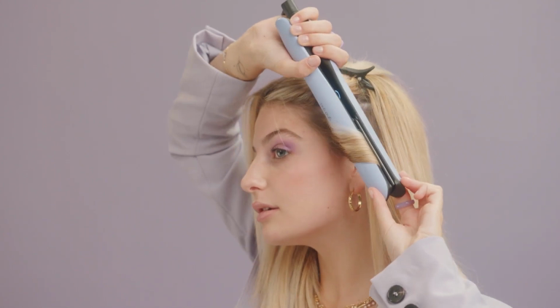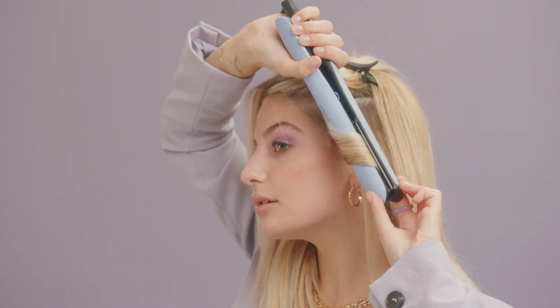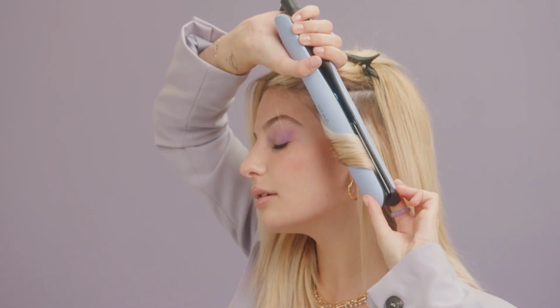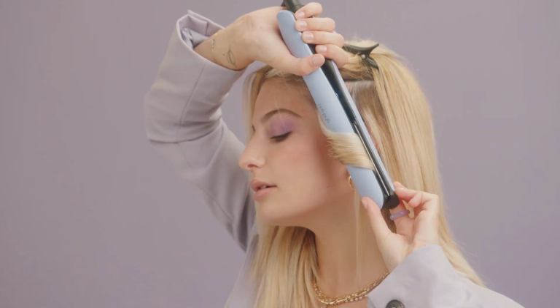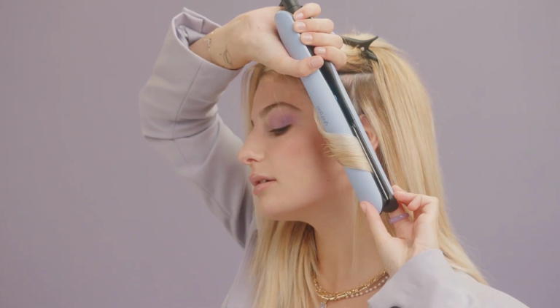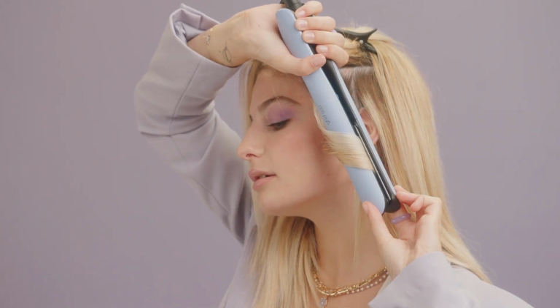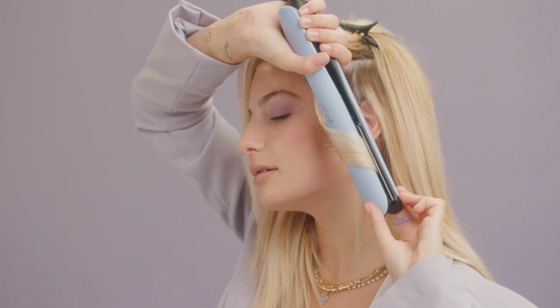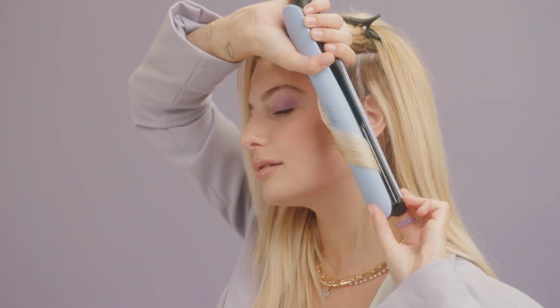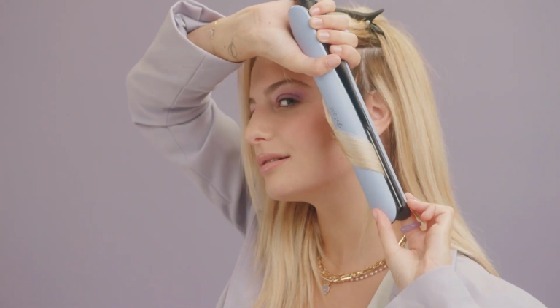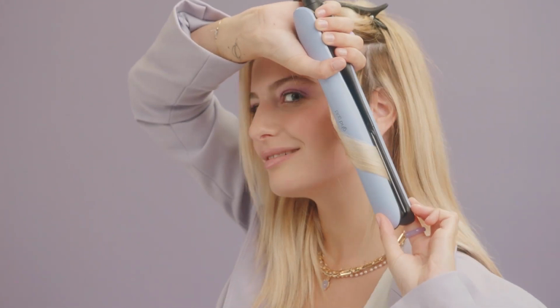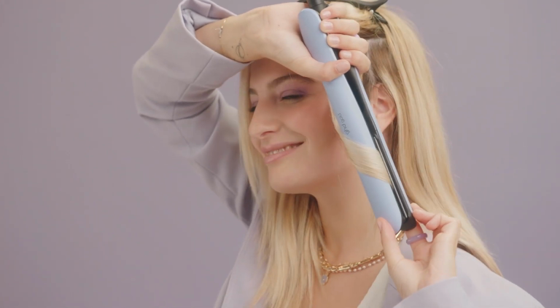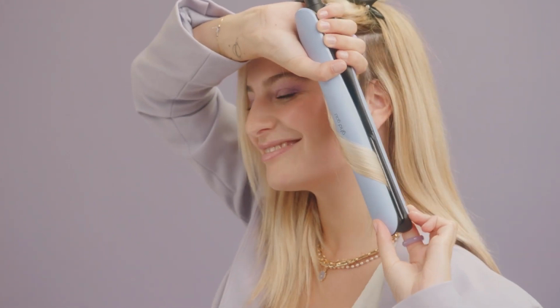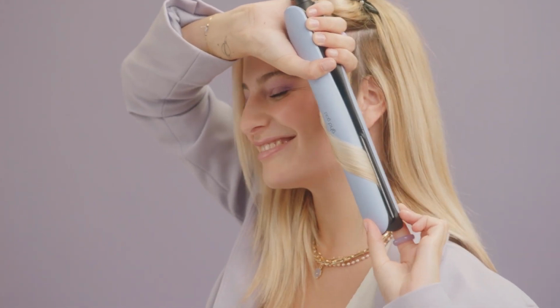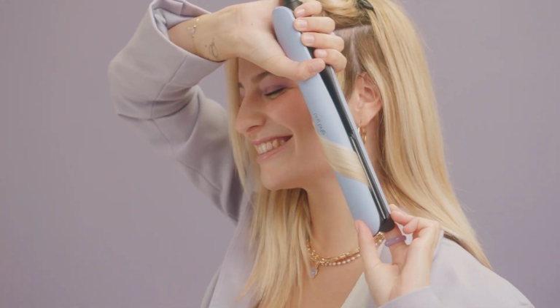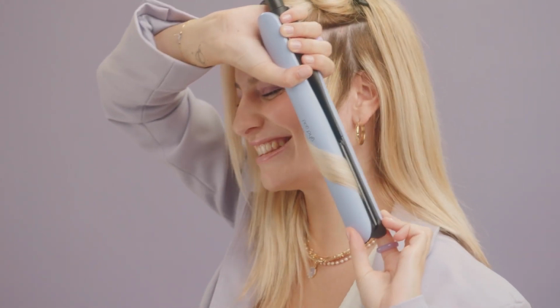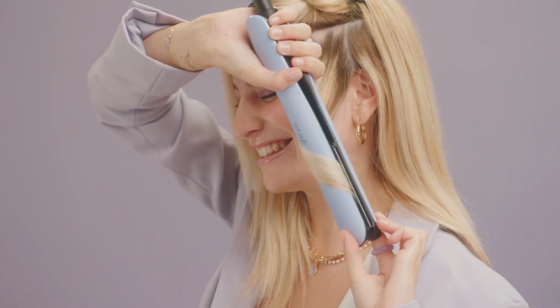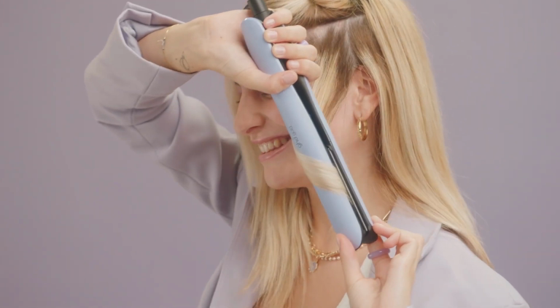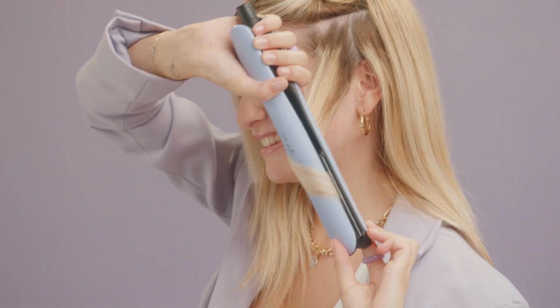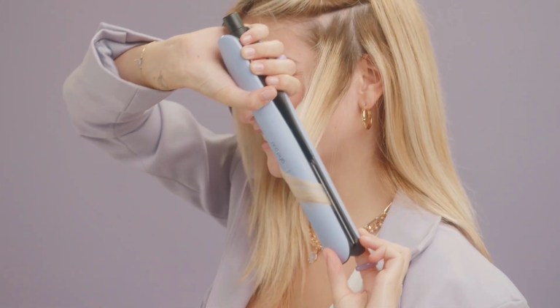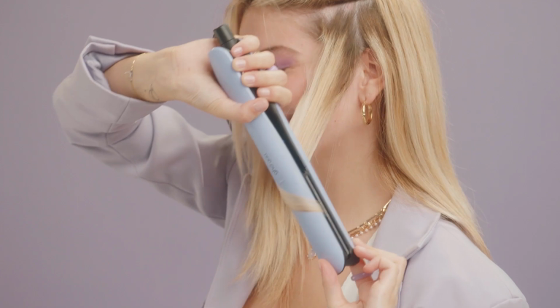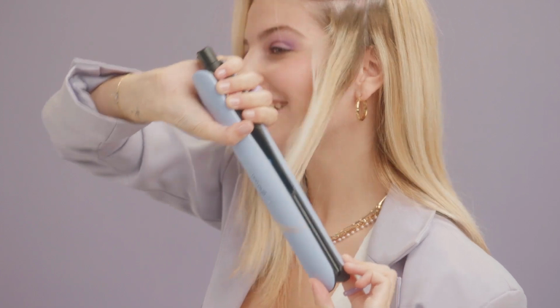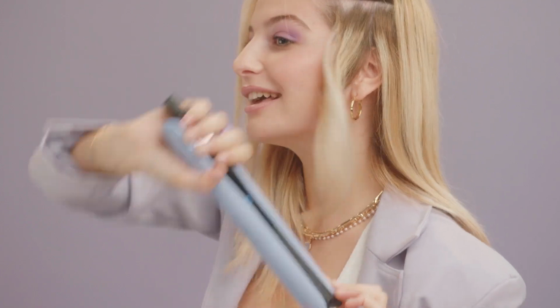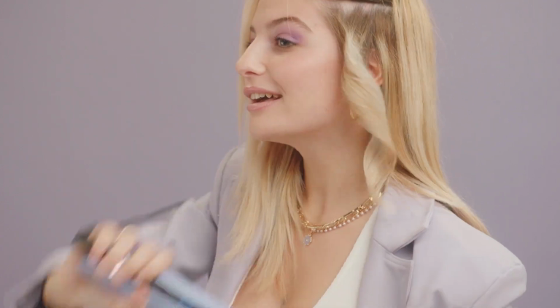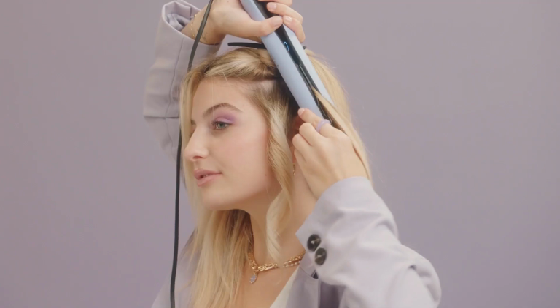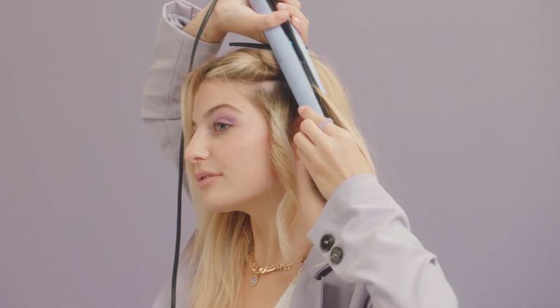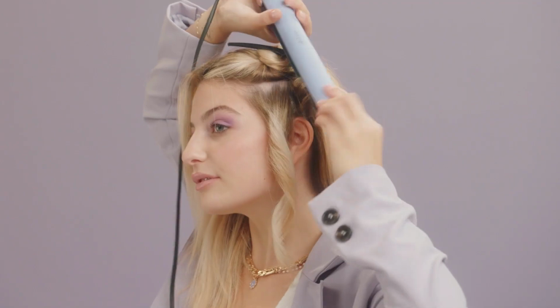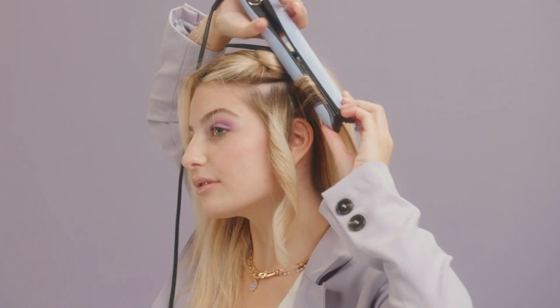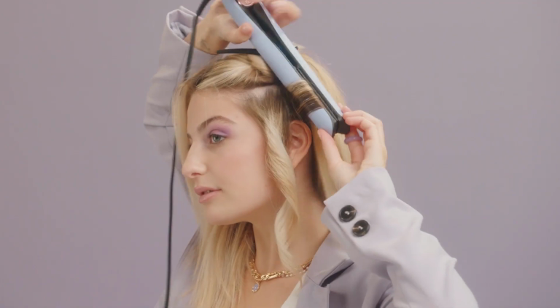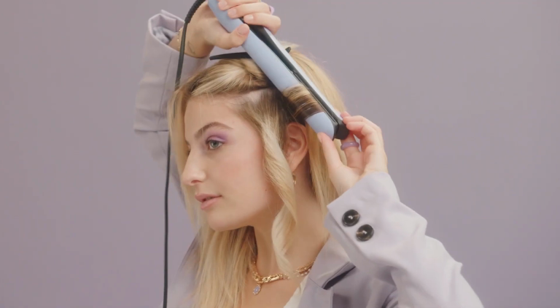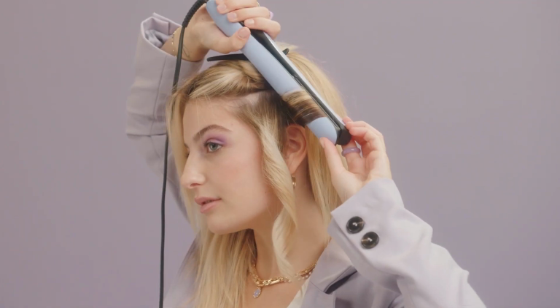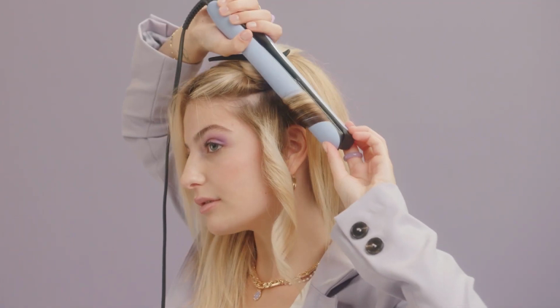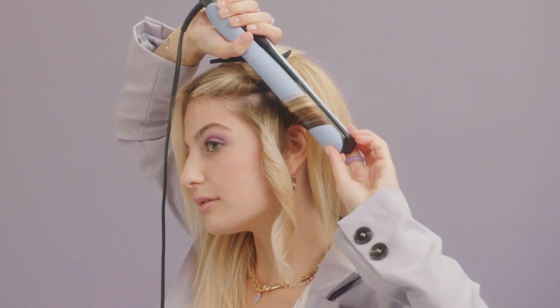High key, I'ma change it up, do the slide, we glued up.